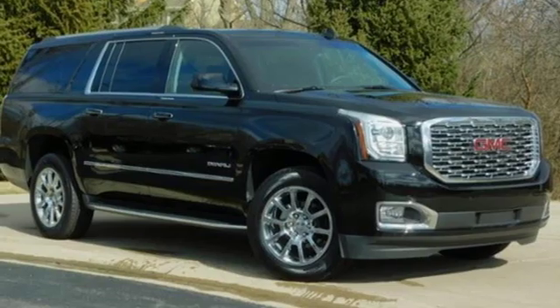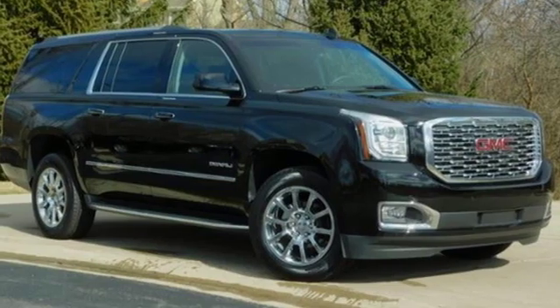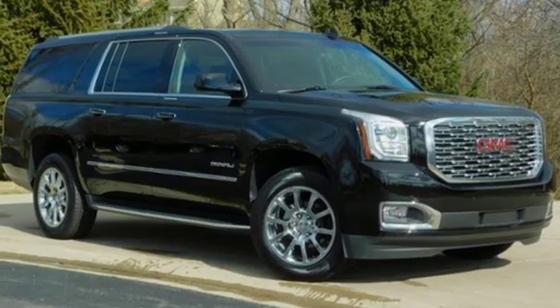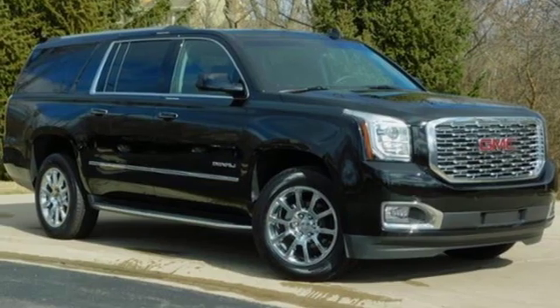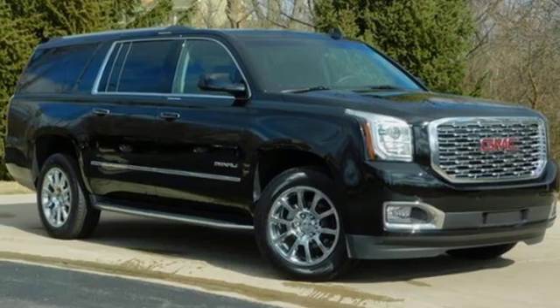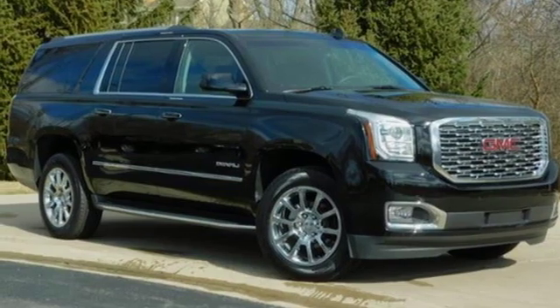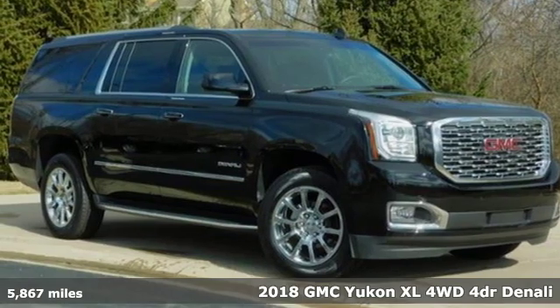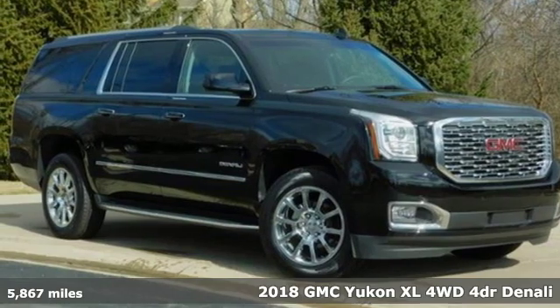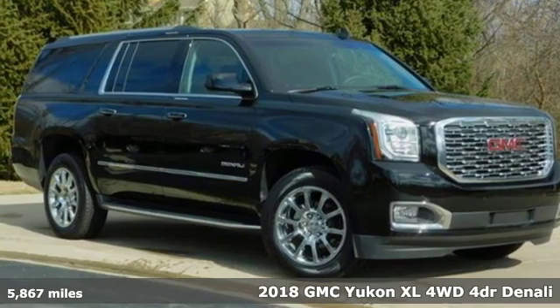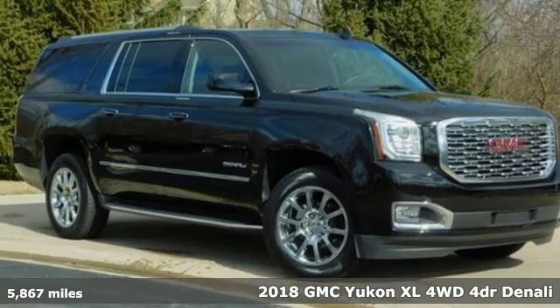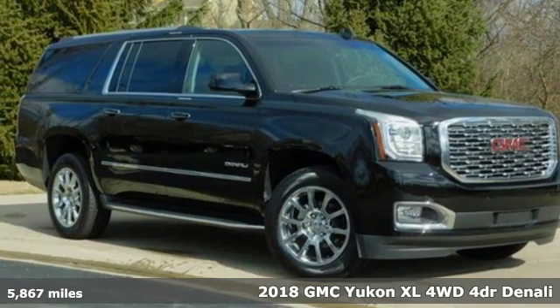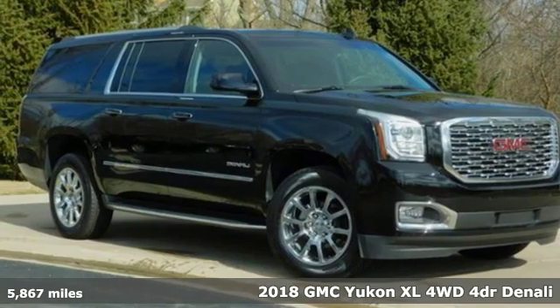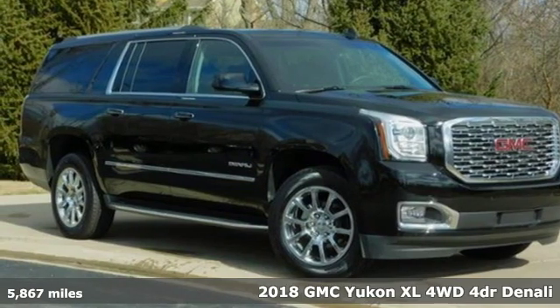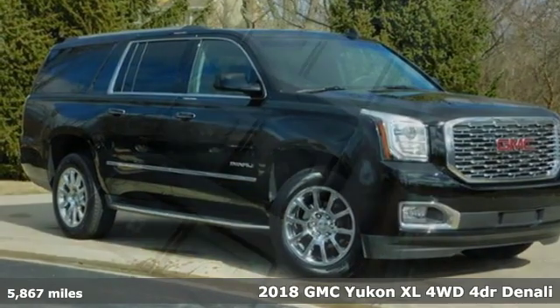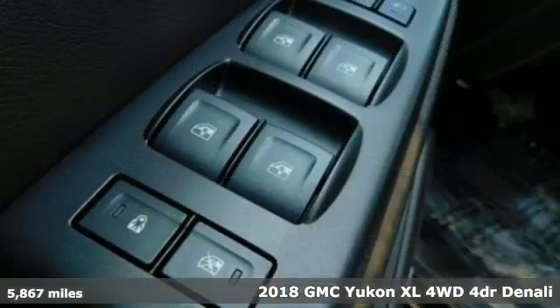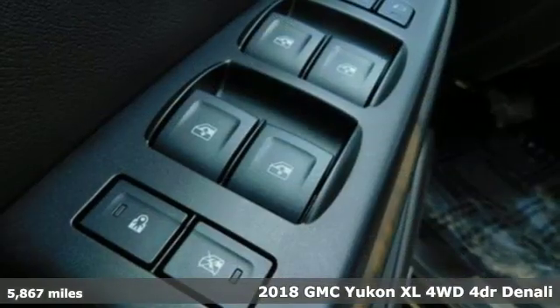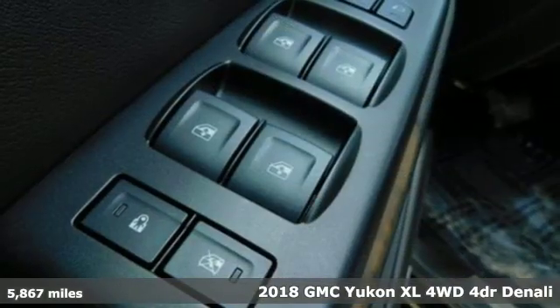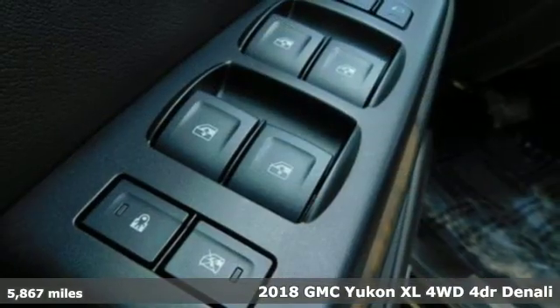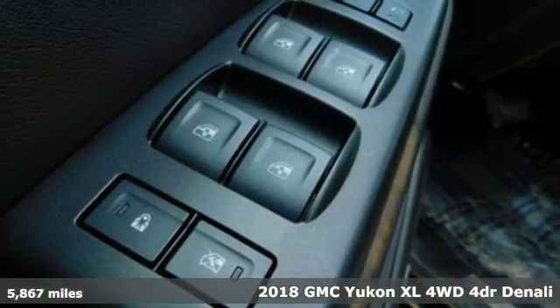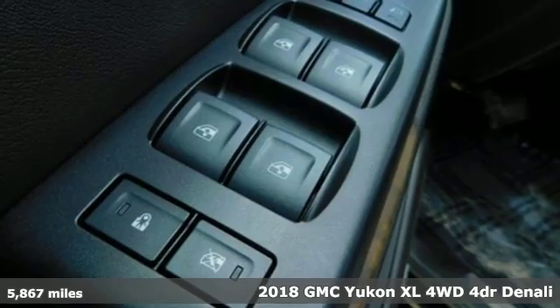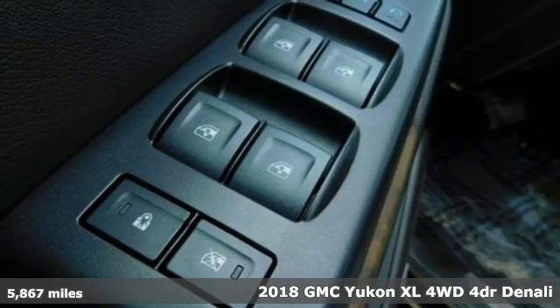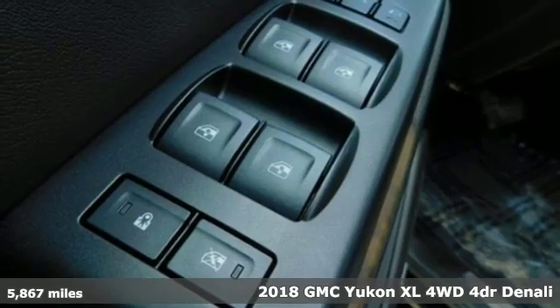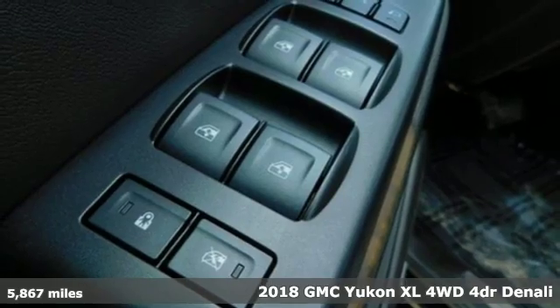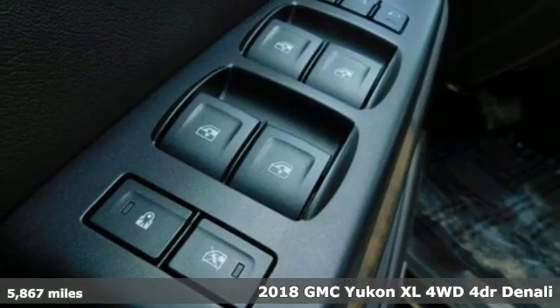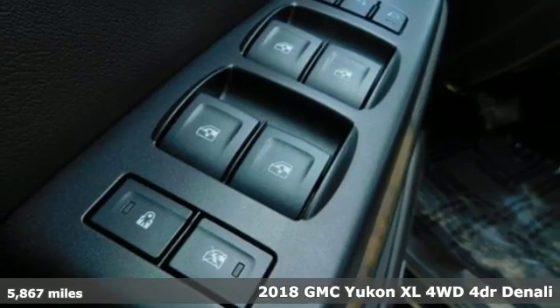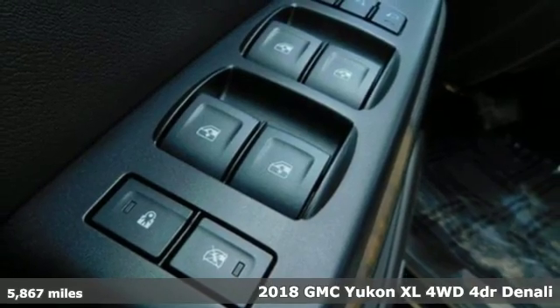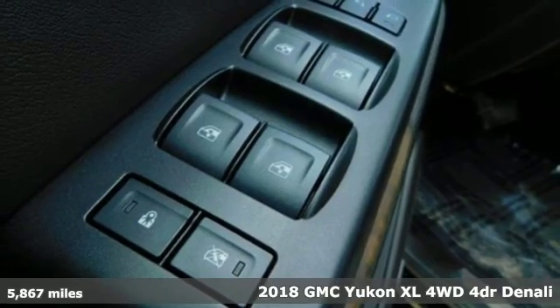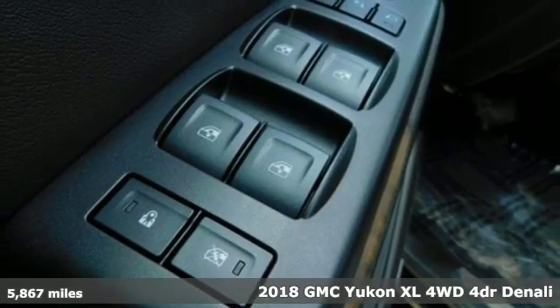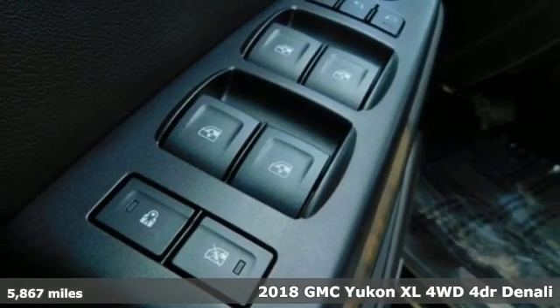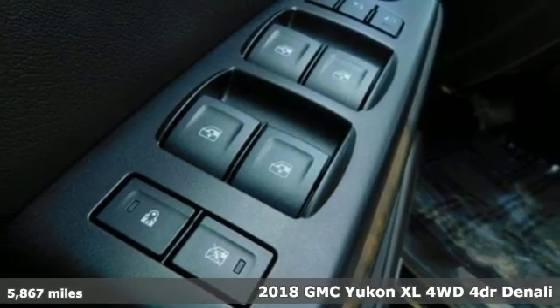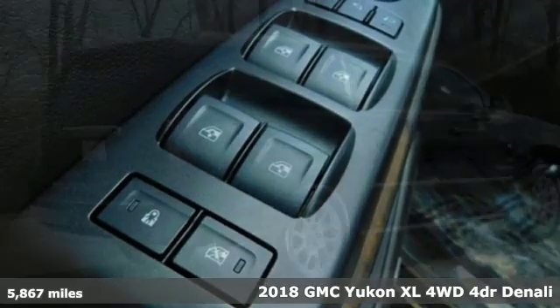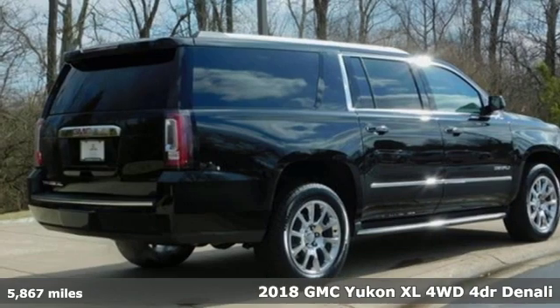It's a 2018 GMC Yukon XL. GMC — it's not just a vehicle, it's a professional grade tool.